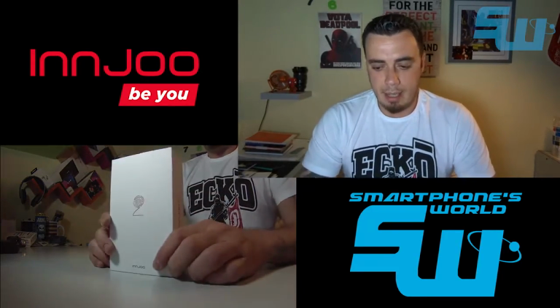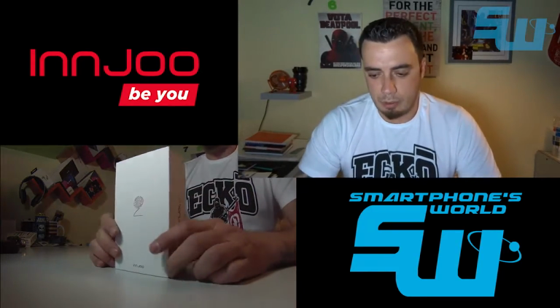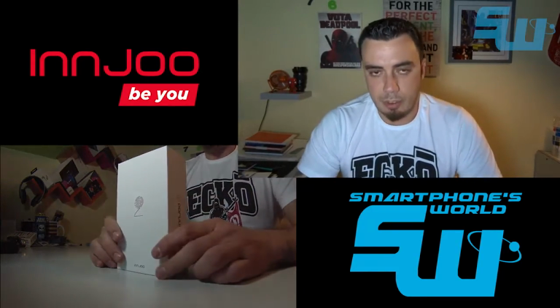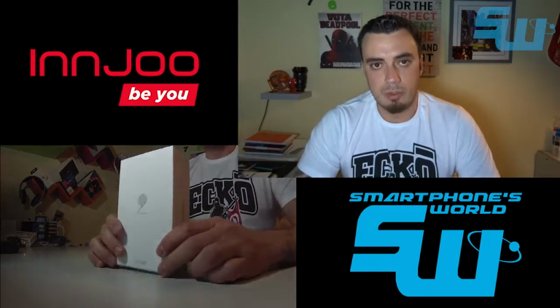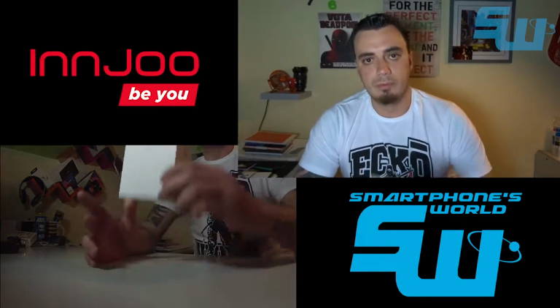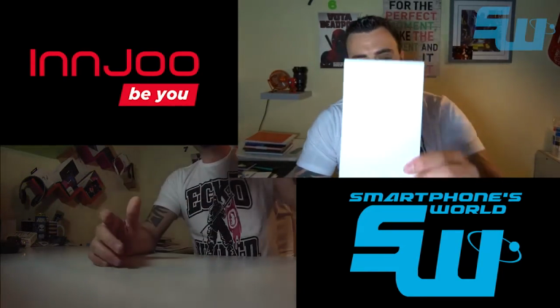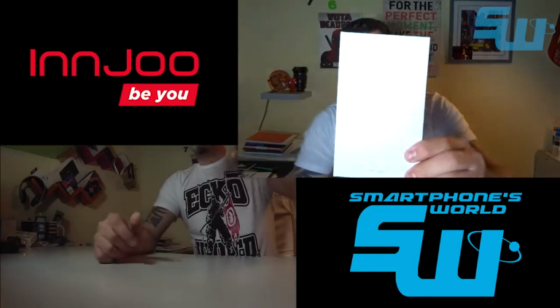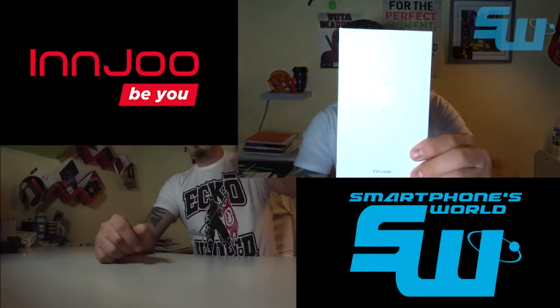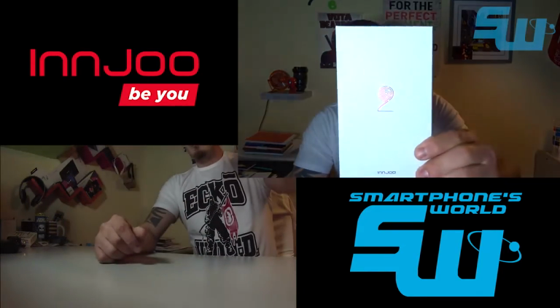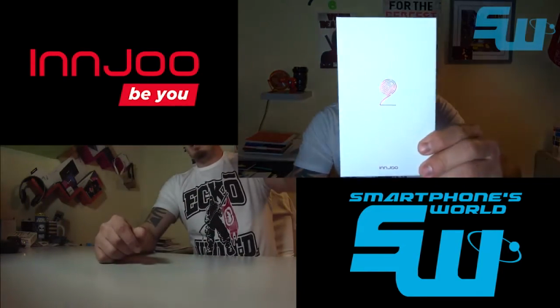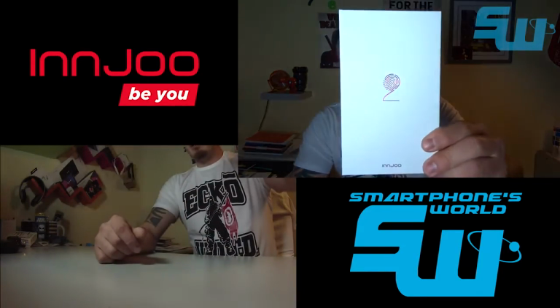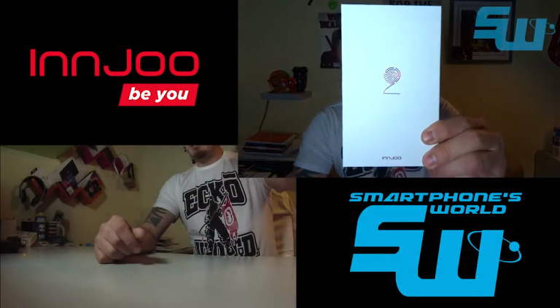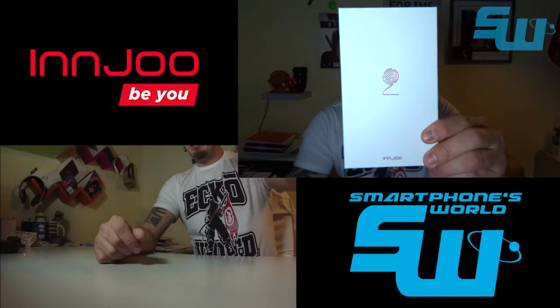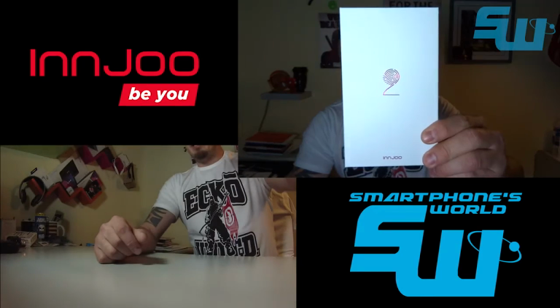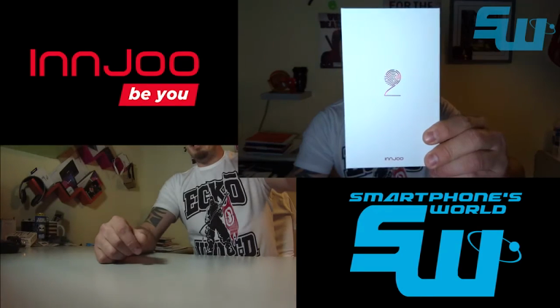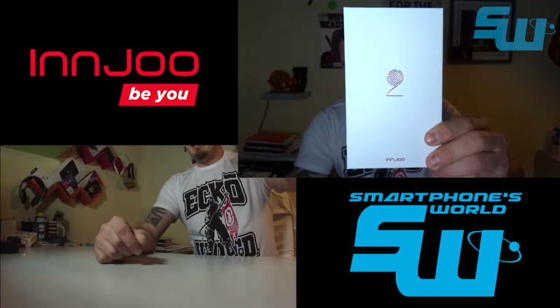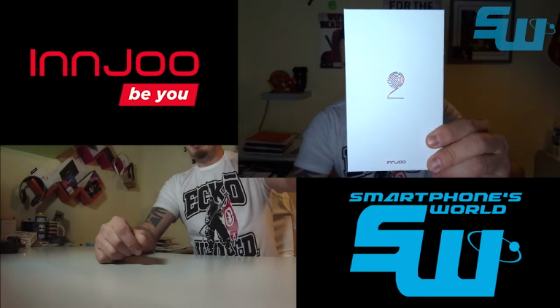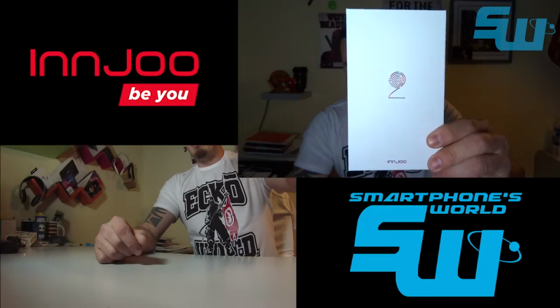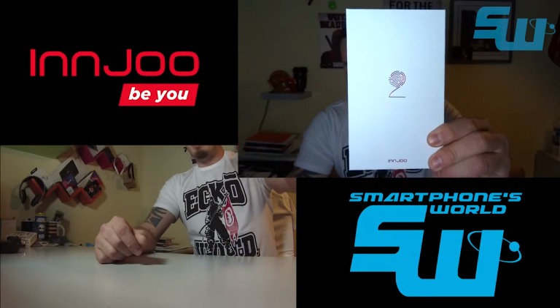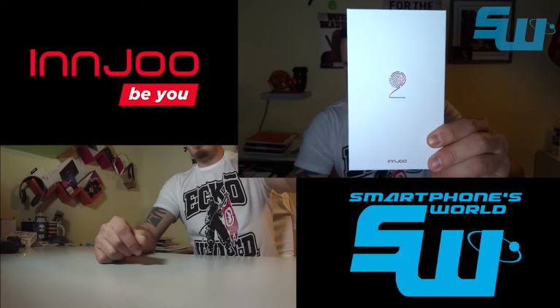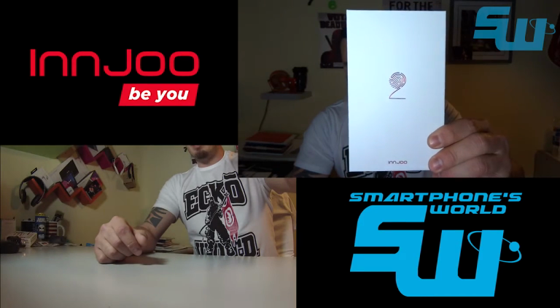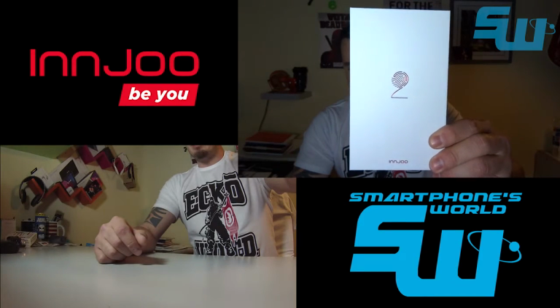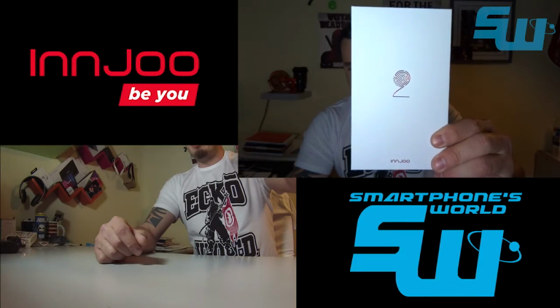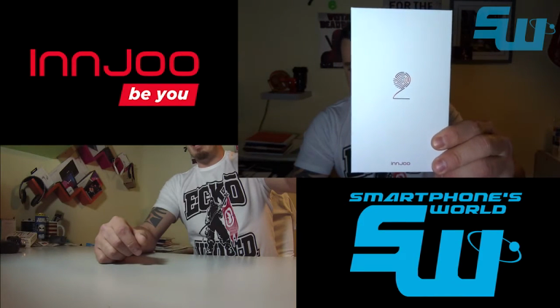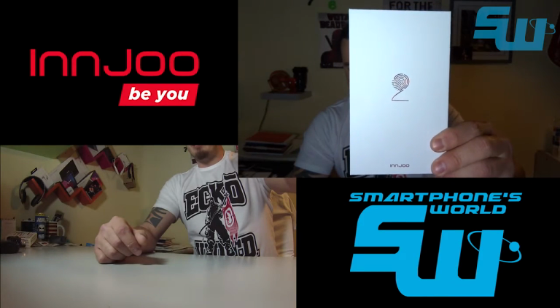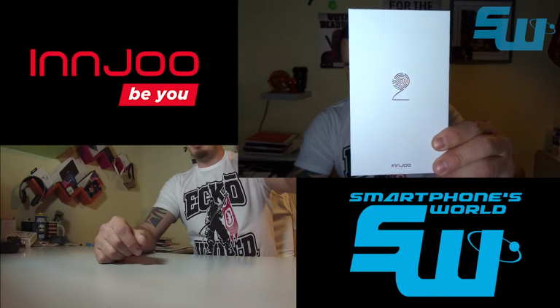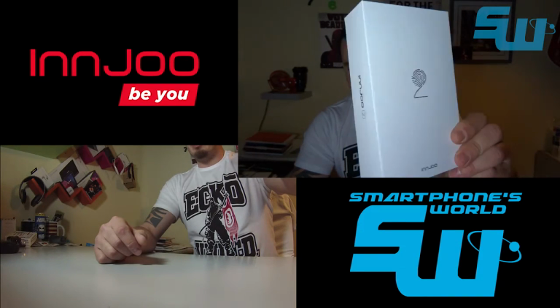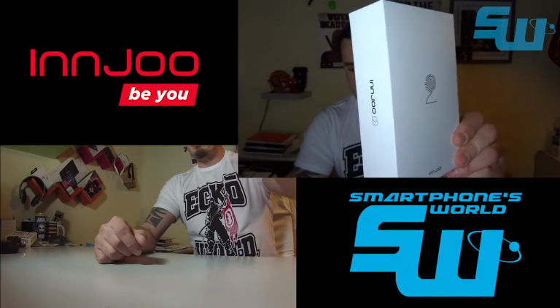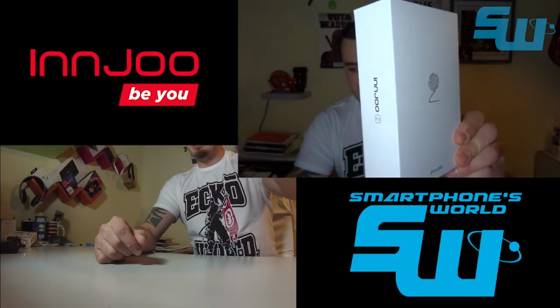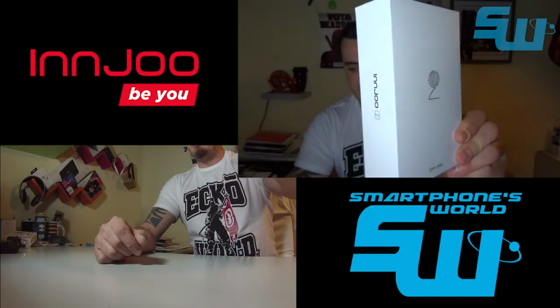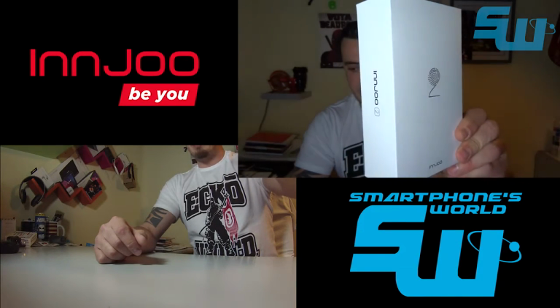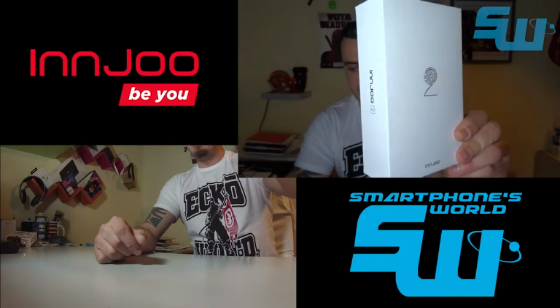Esto es un juguetito que me he traído del Mobile World Congress; ha sido una cortesía por parte del fabricante.